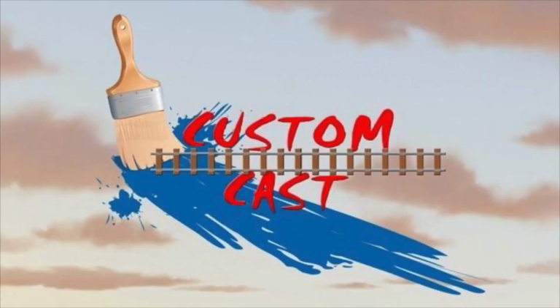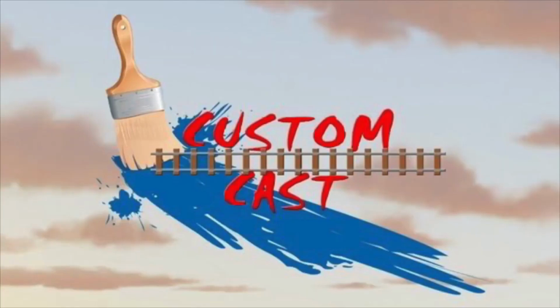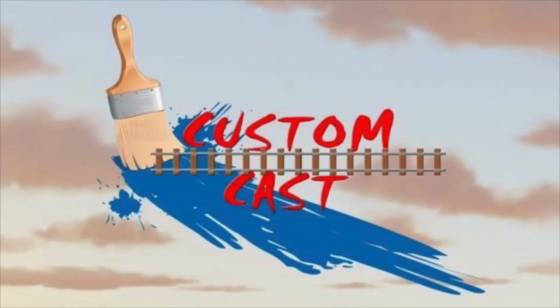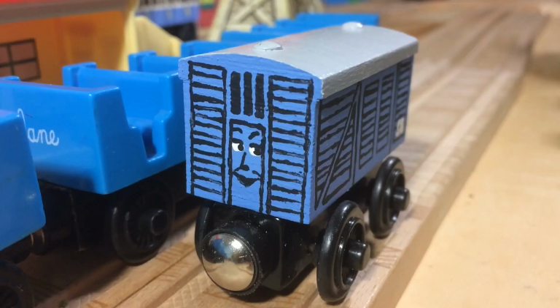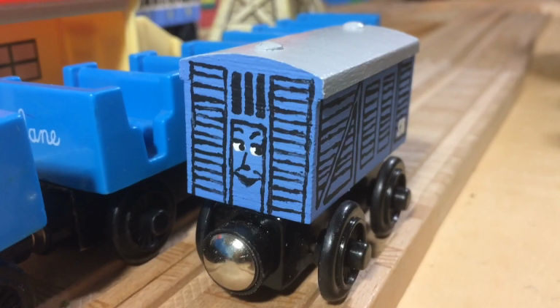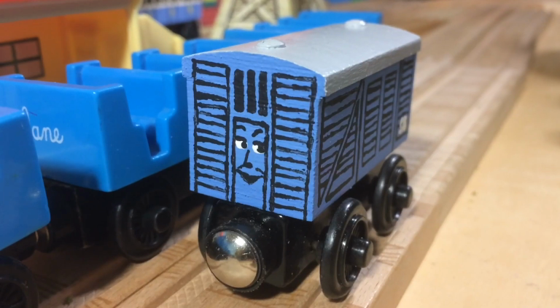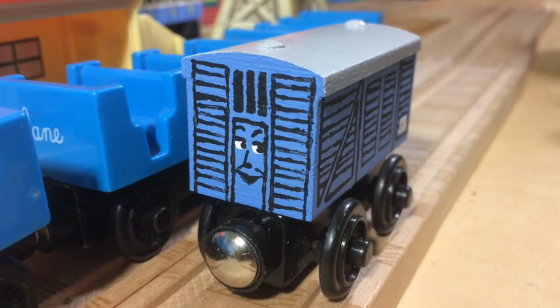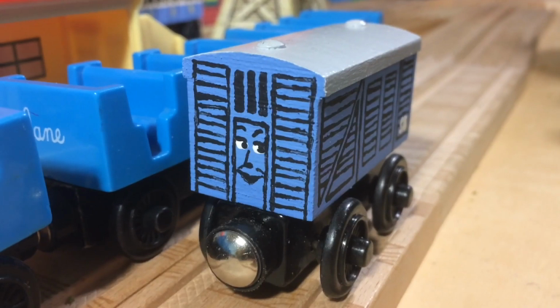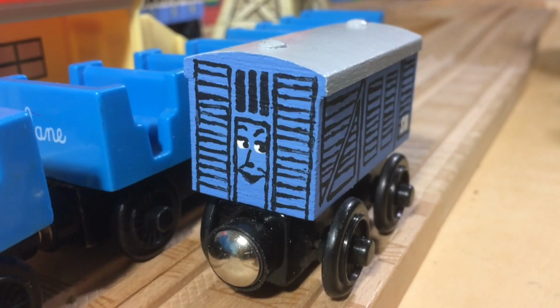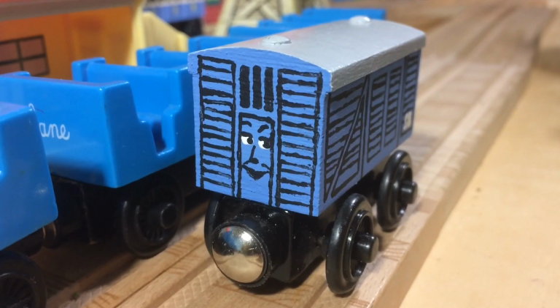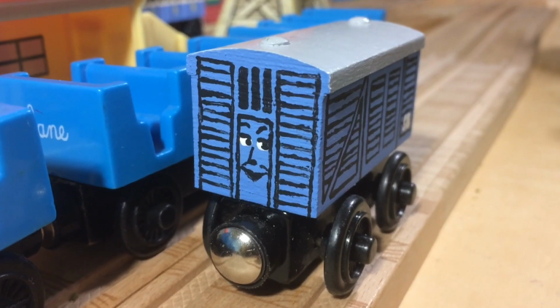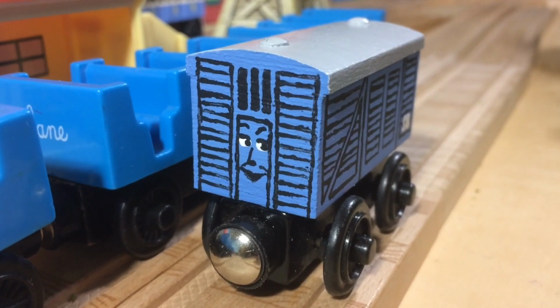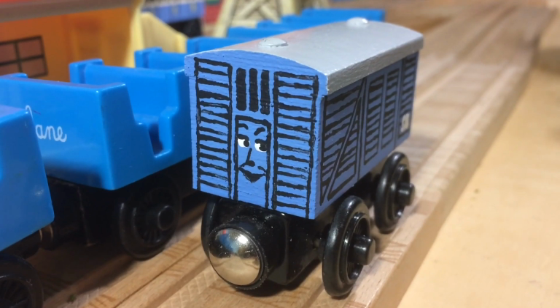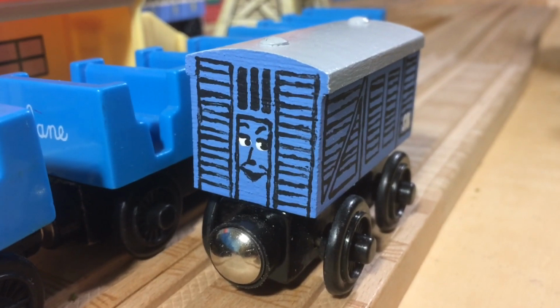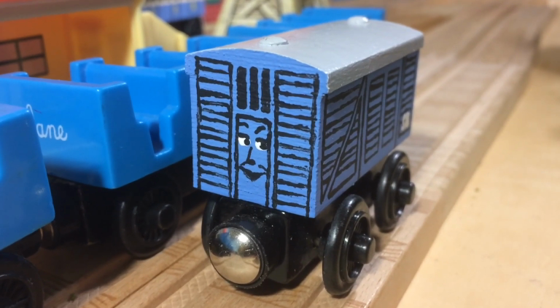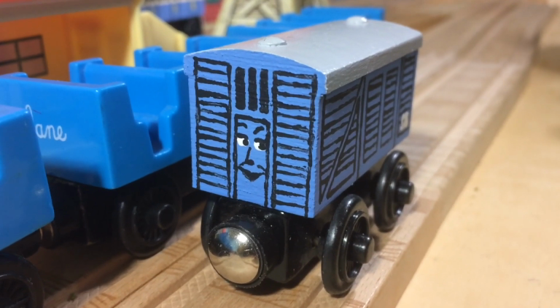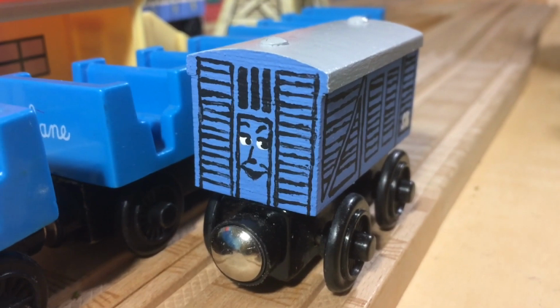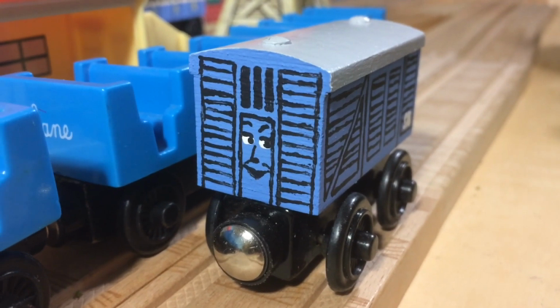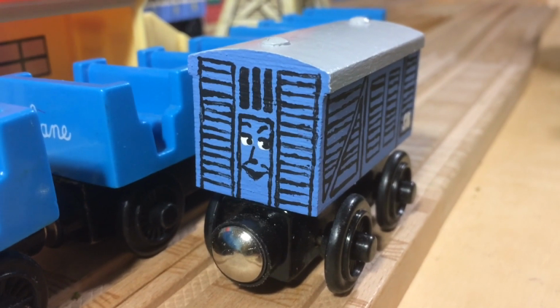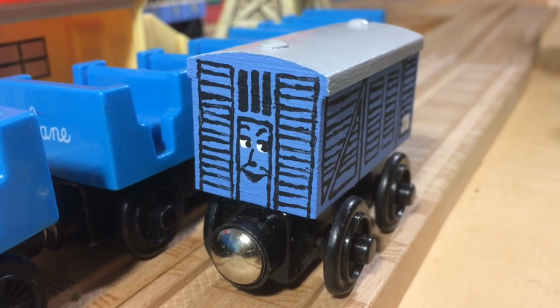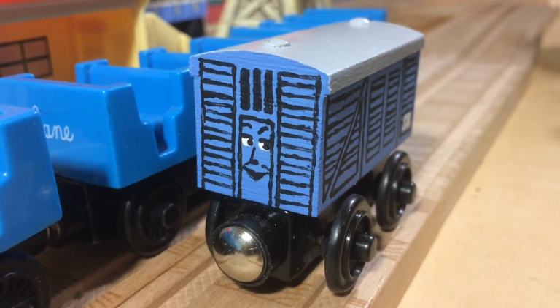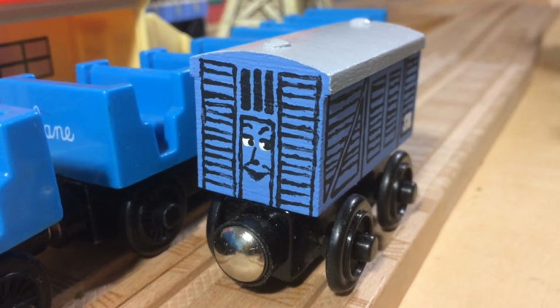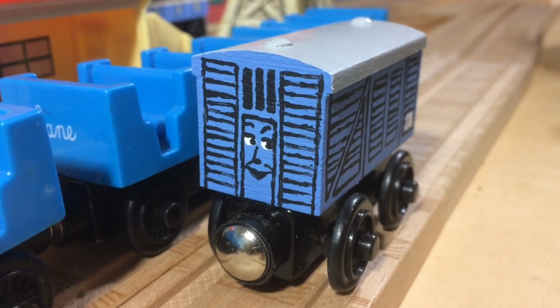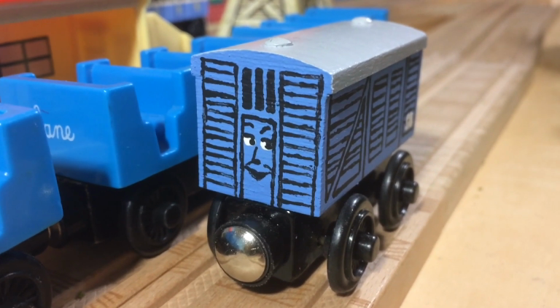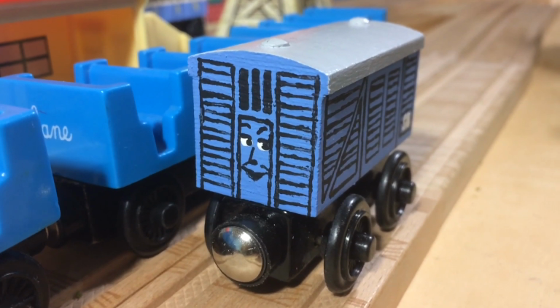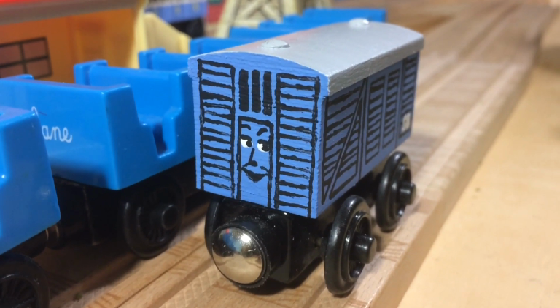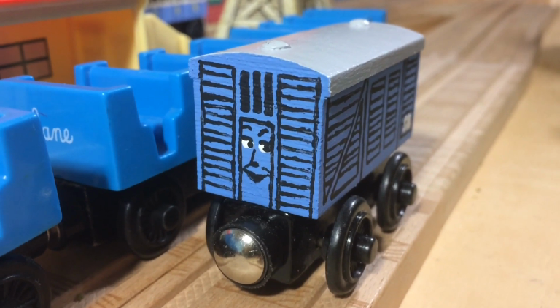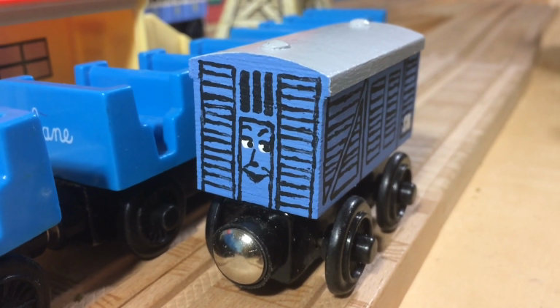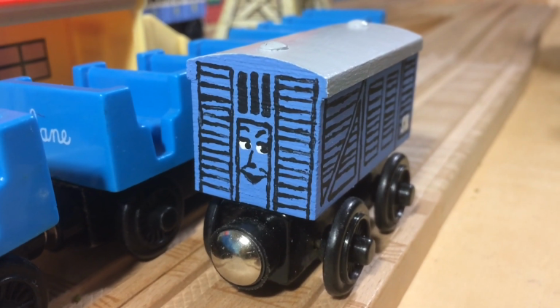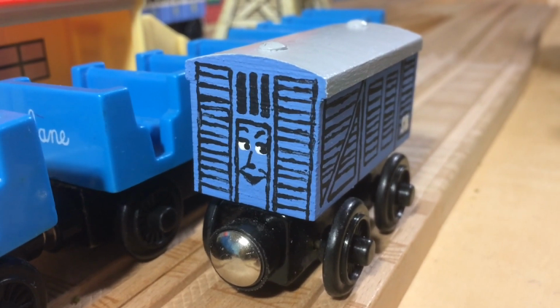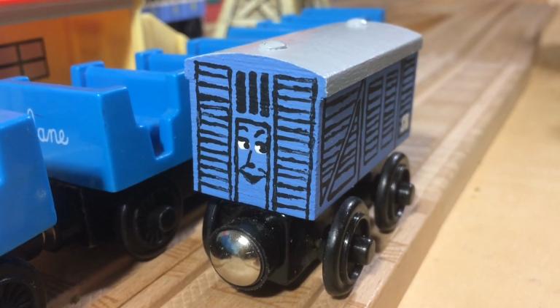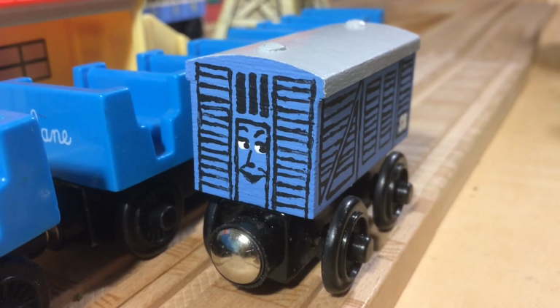And yeah, that'll be about it. So this has been Domeless Design Quickies with Domeless Engines, signing out. Take care.